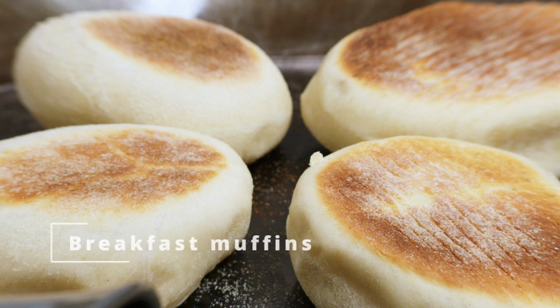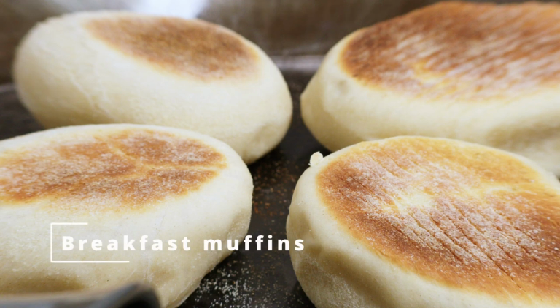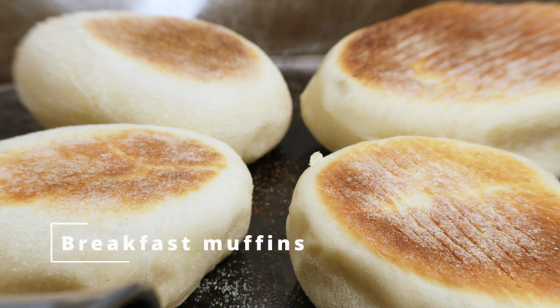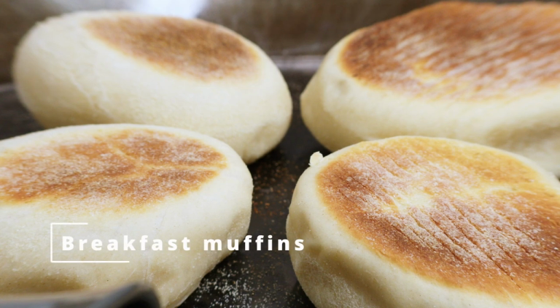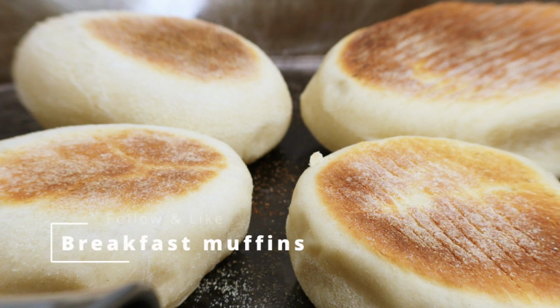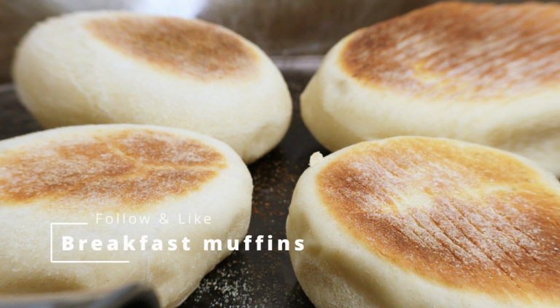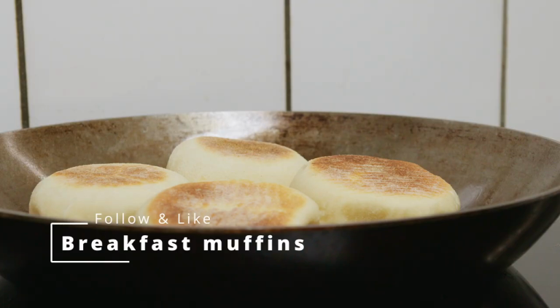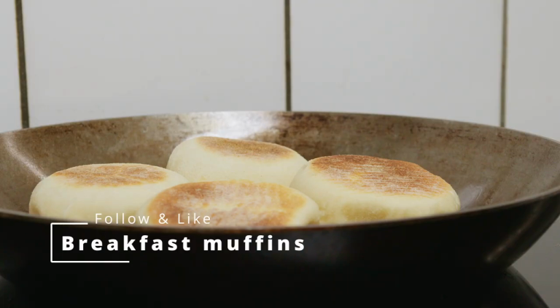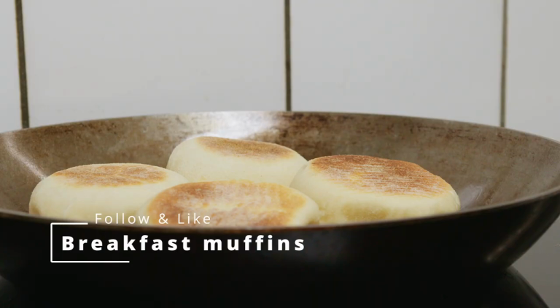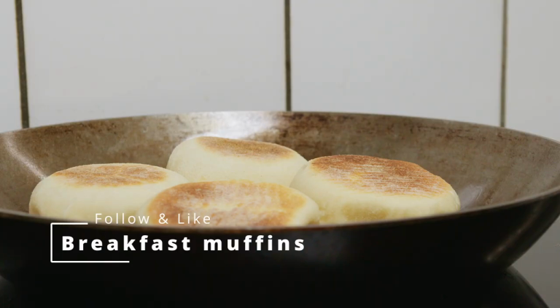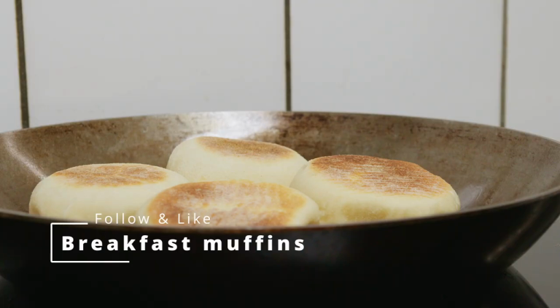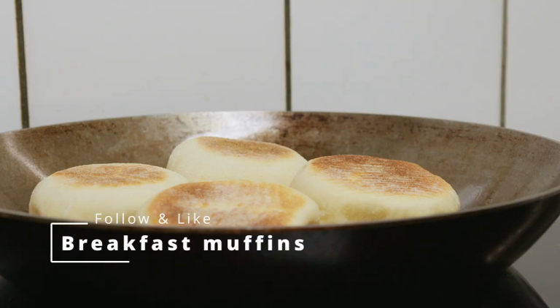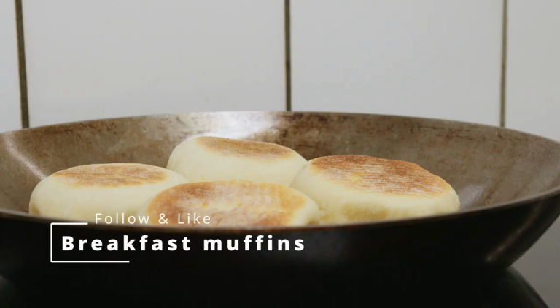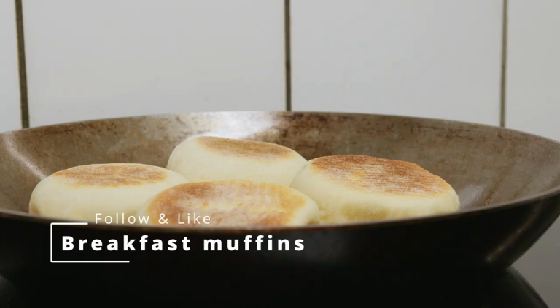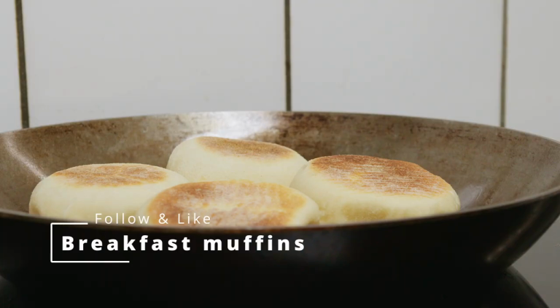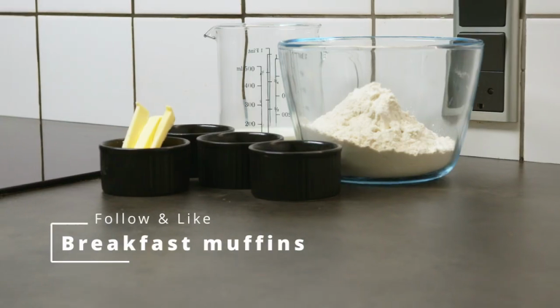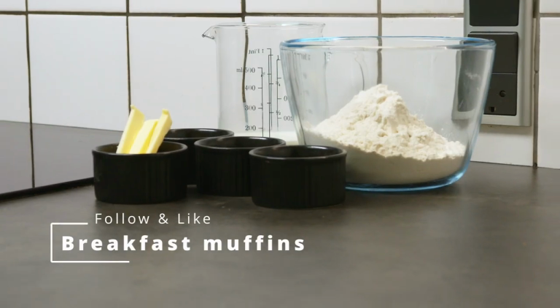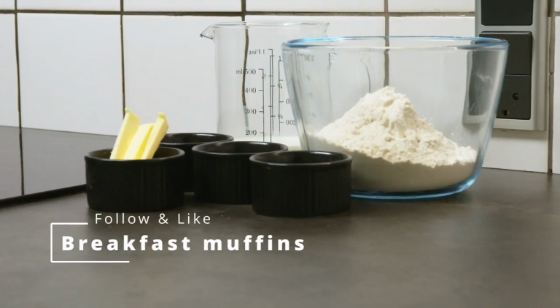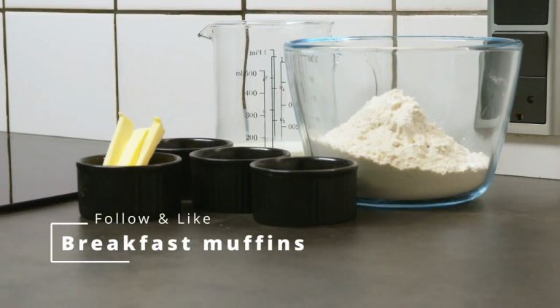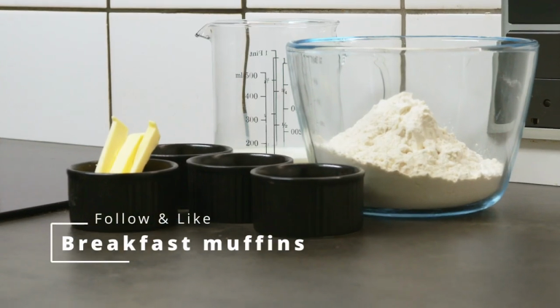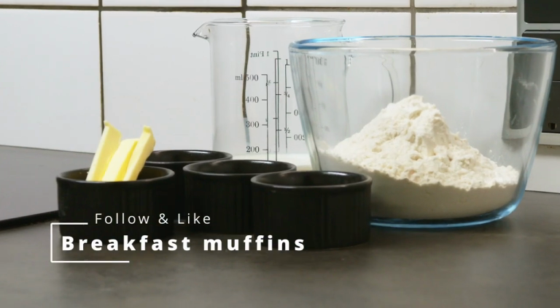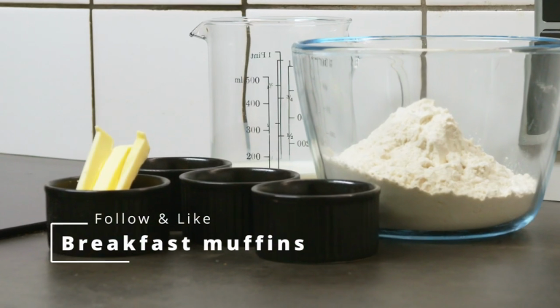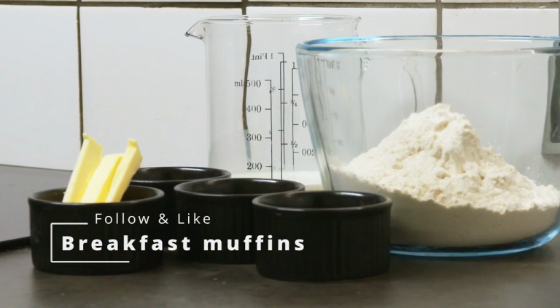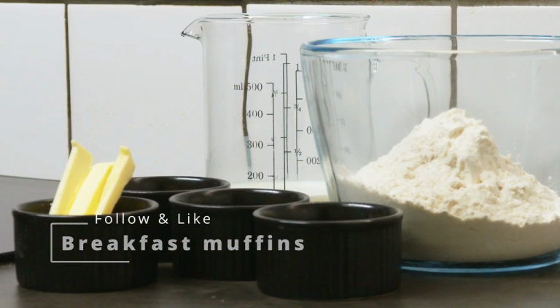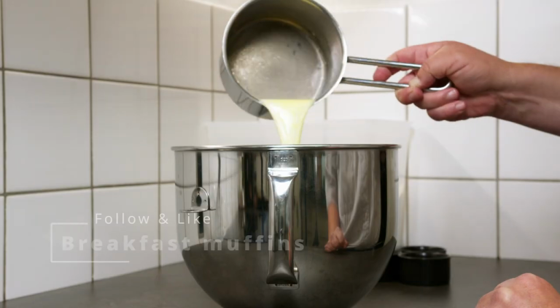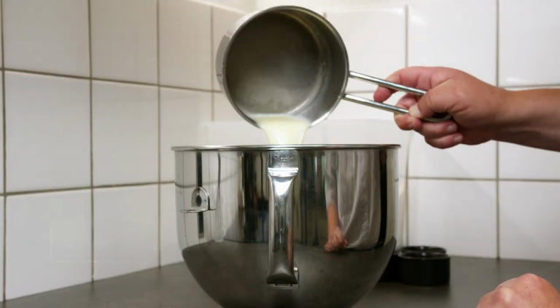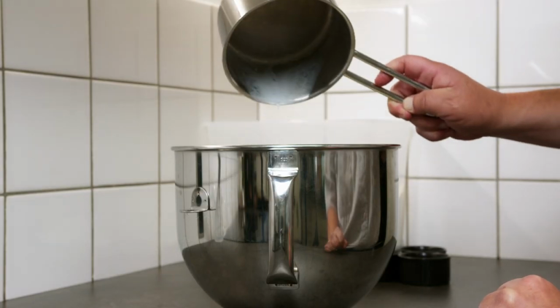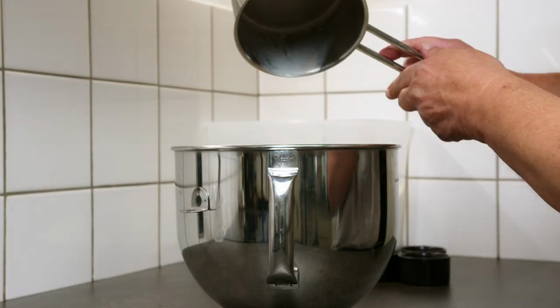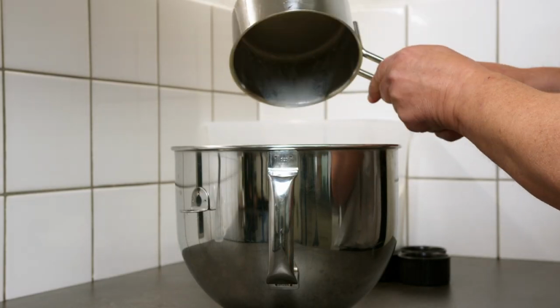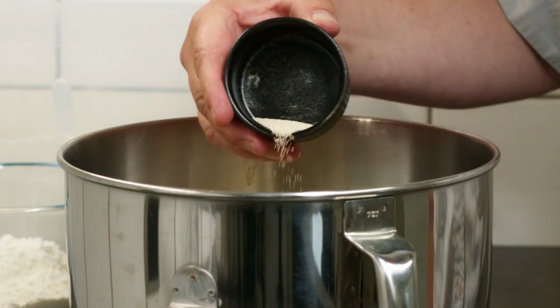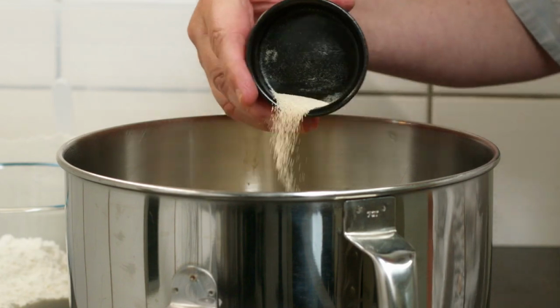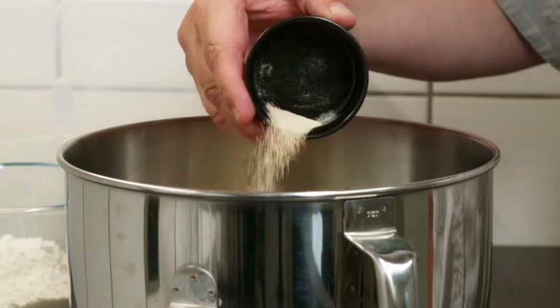If you mix yeast, butter, milk, egg, flour and salt you can make these delicious breakfast muffins.